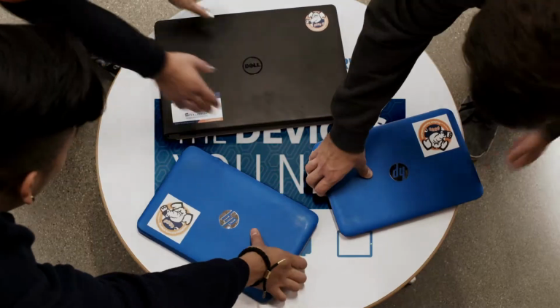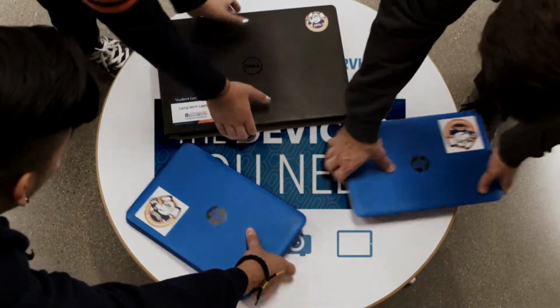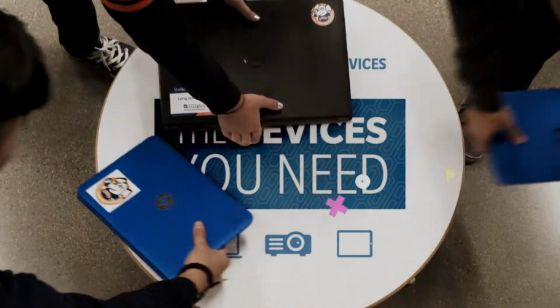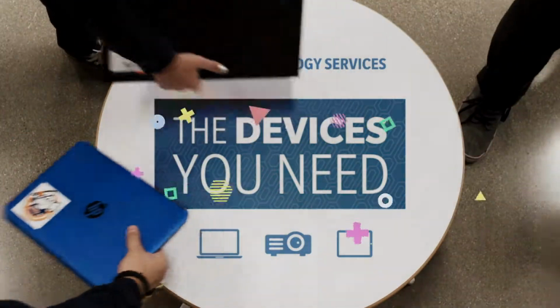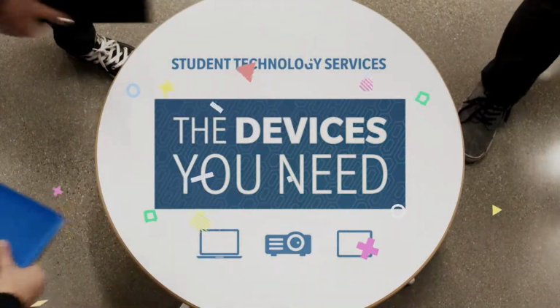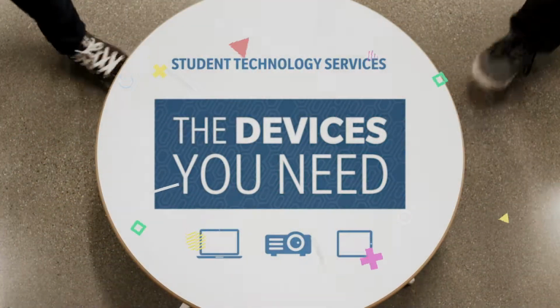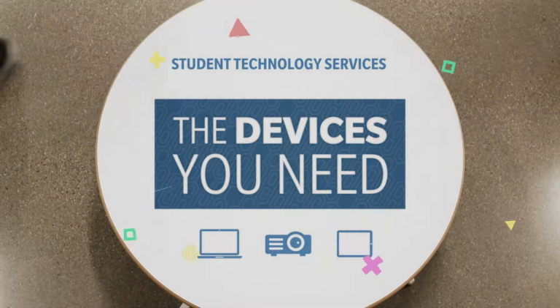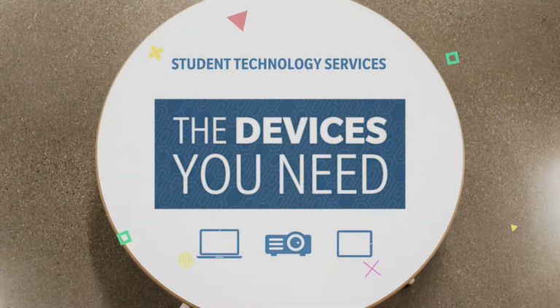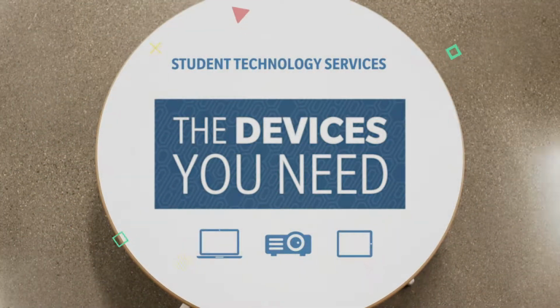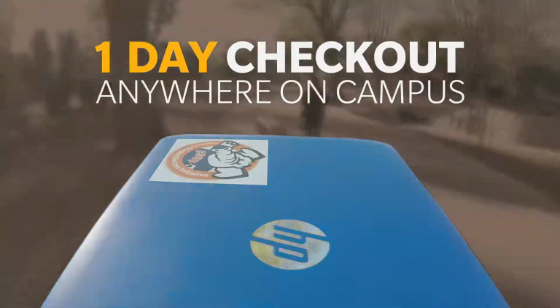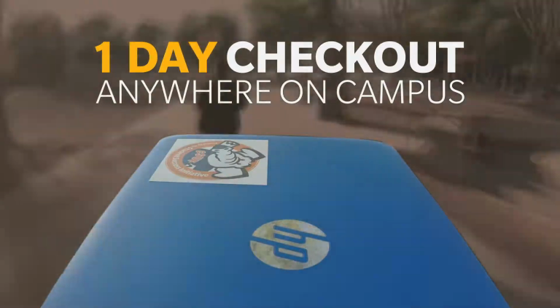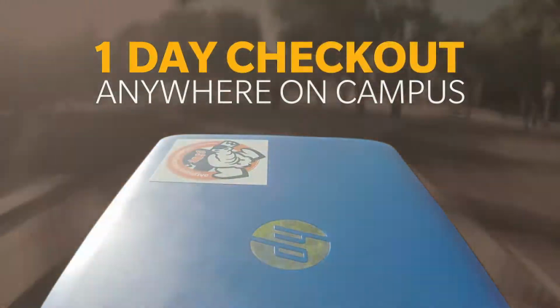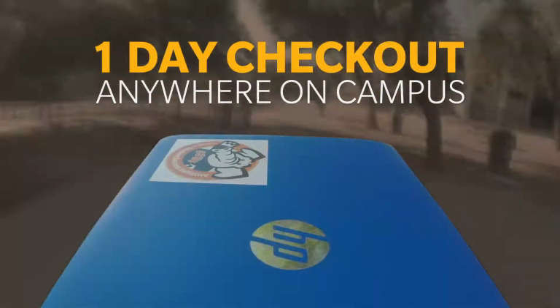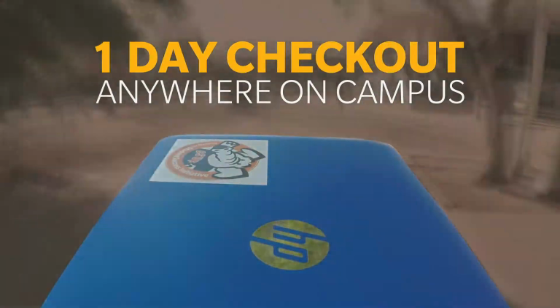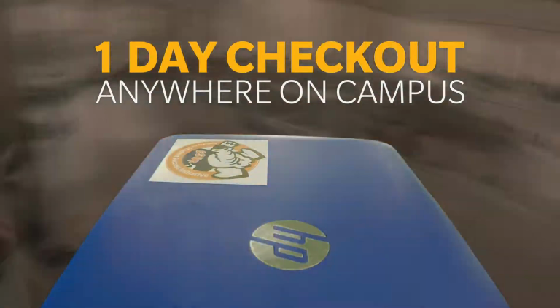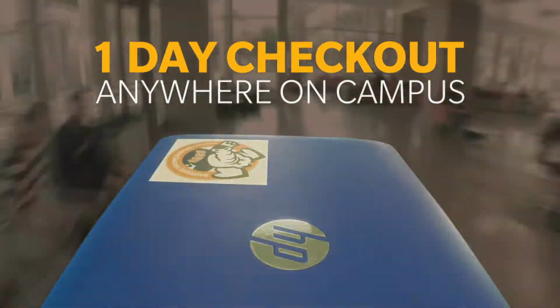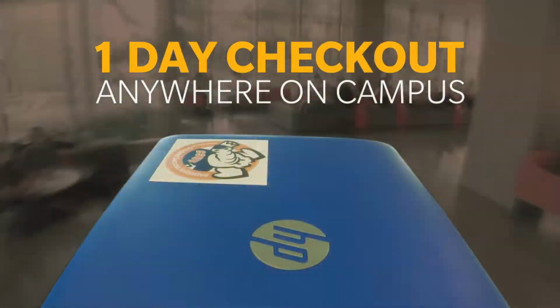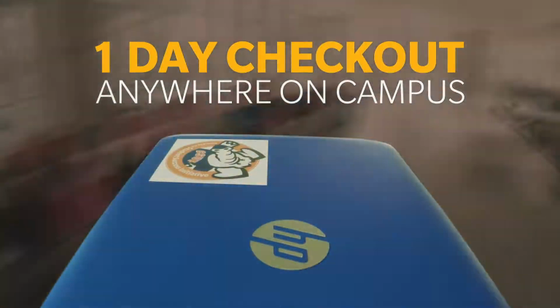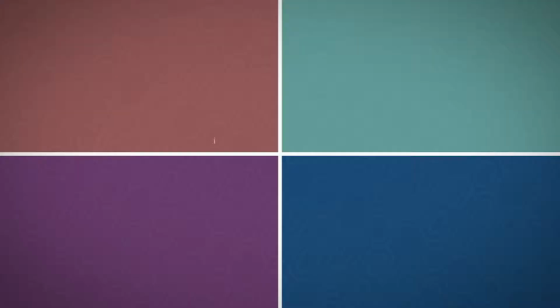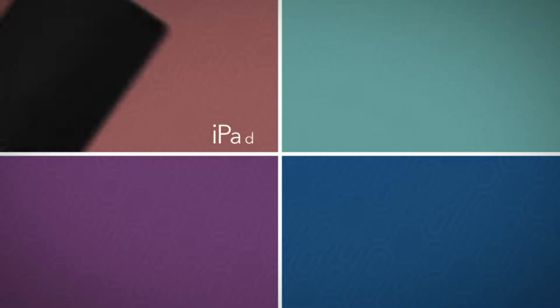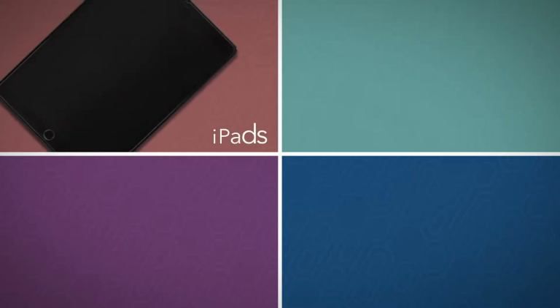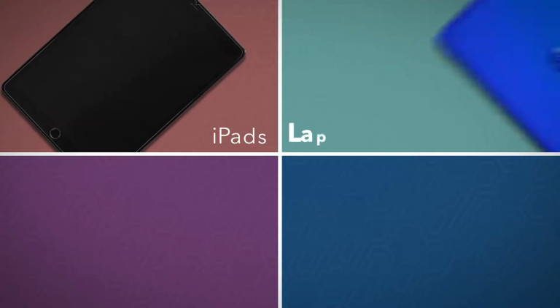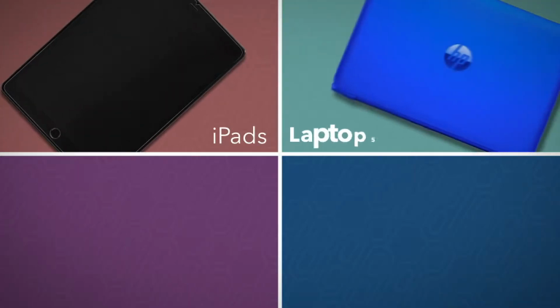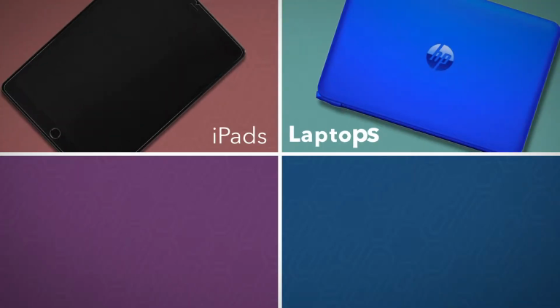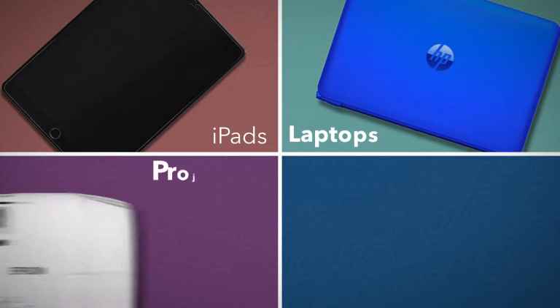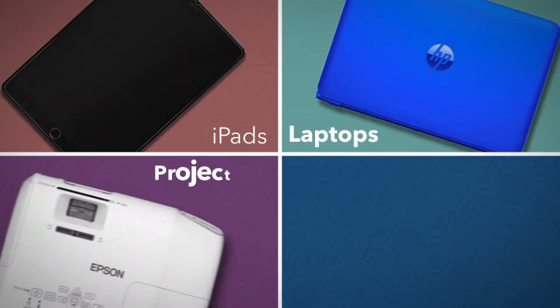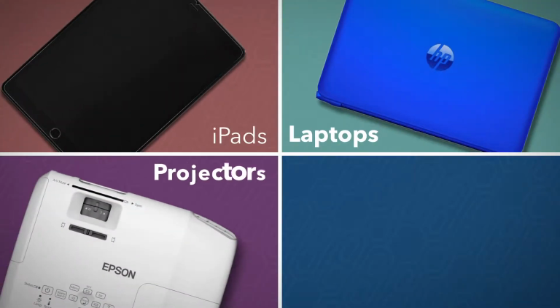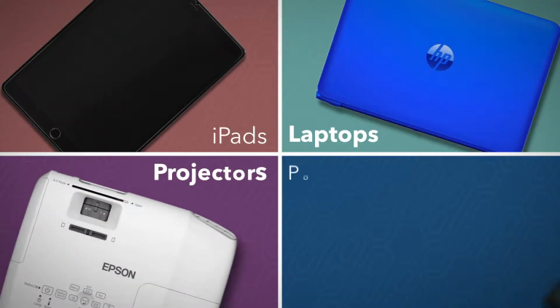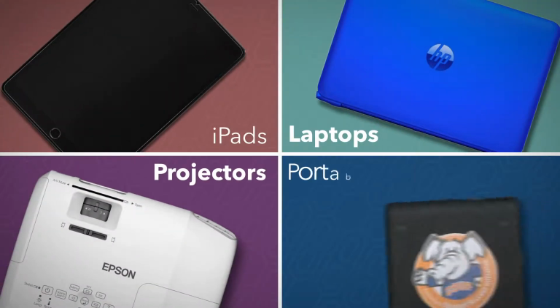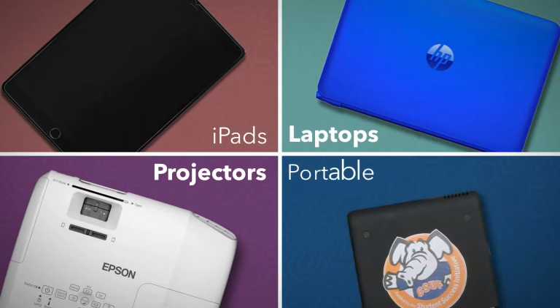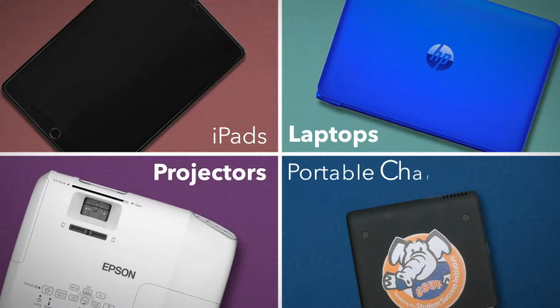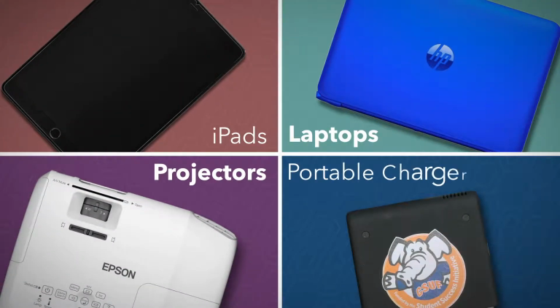STS has the devices you need available for one-day checkout anywhere on campus: iPads, laptops, projectors, and portable chargers.